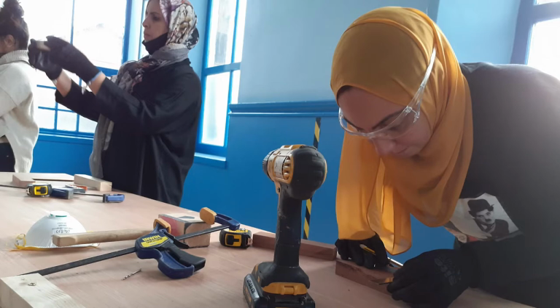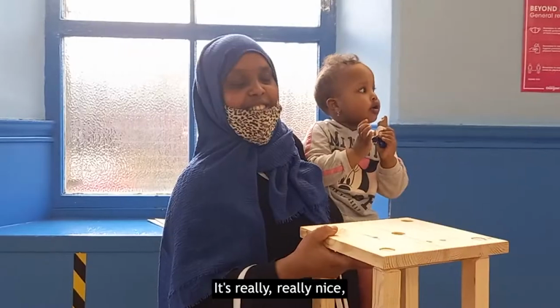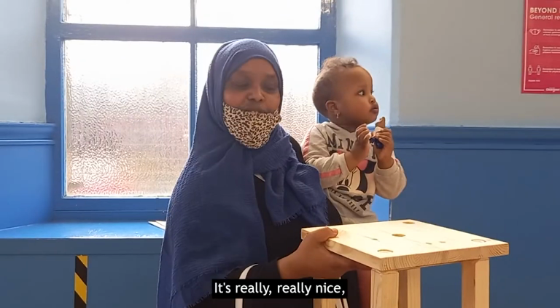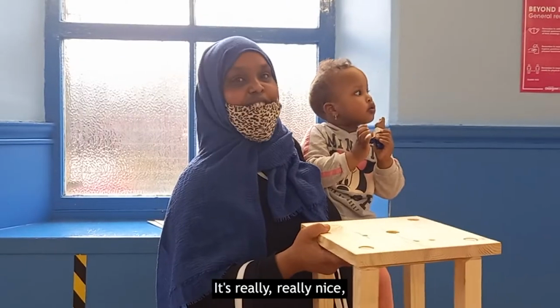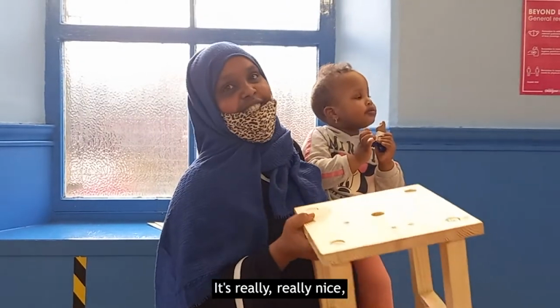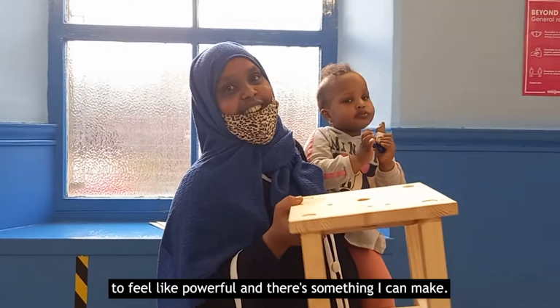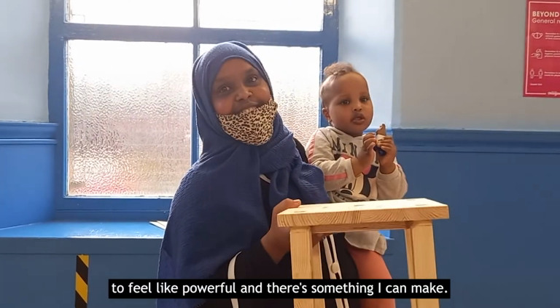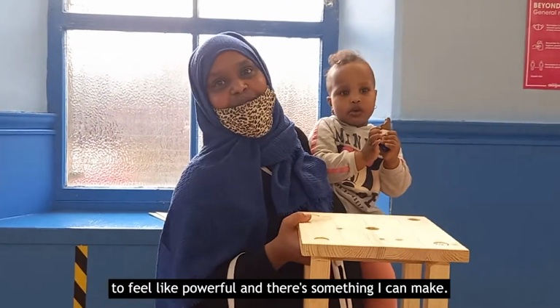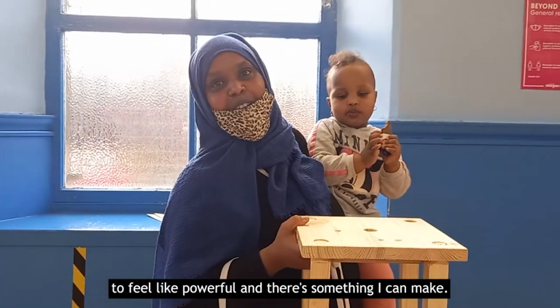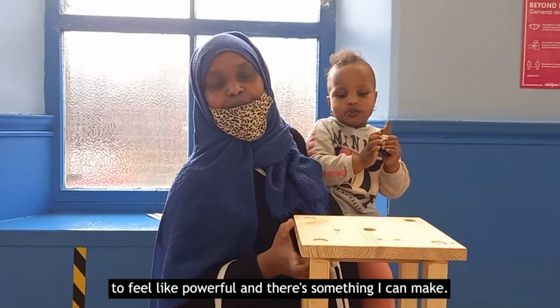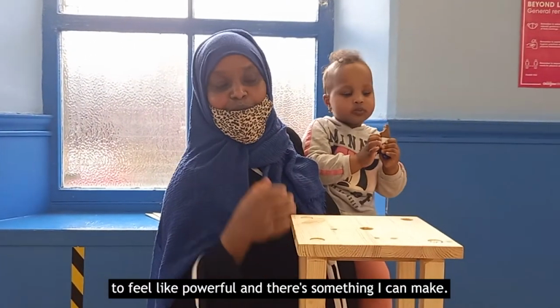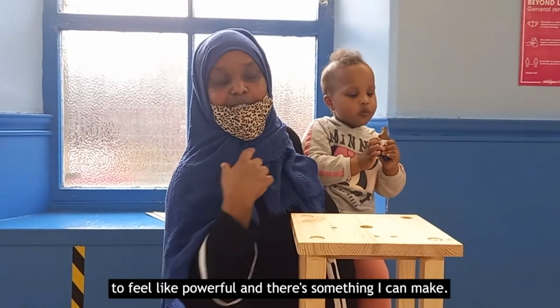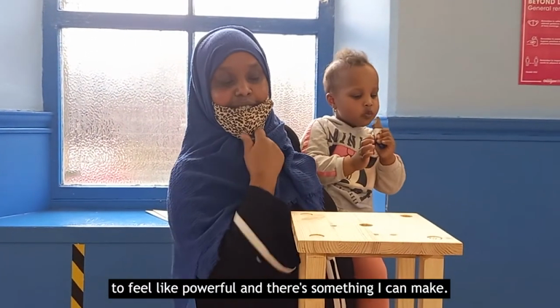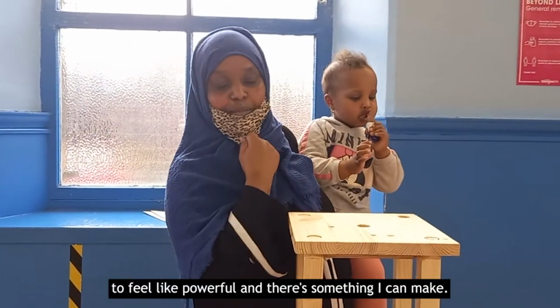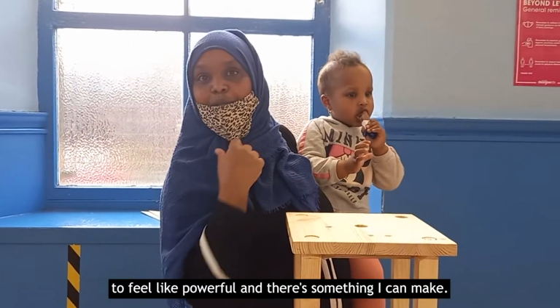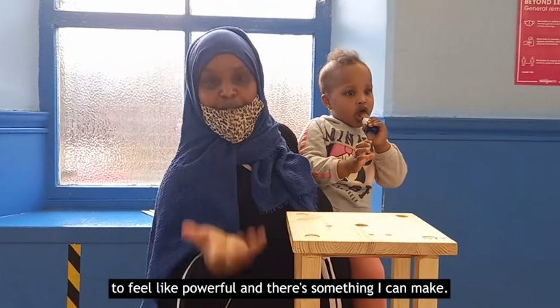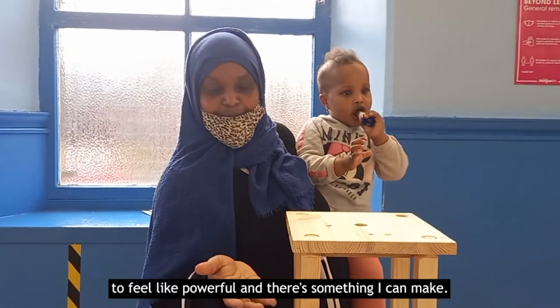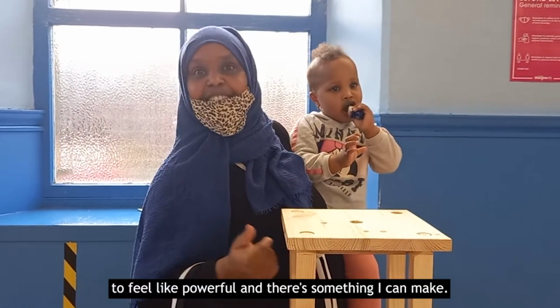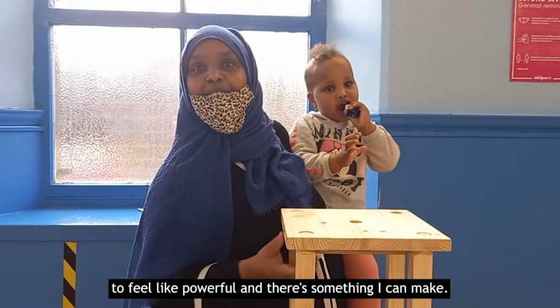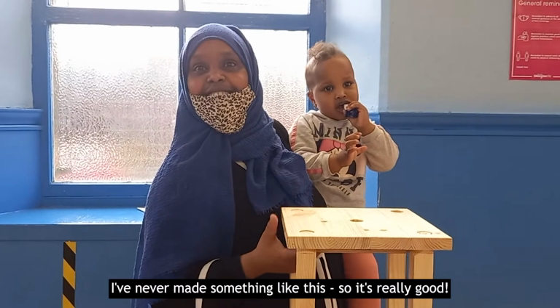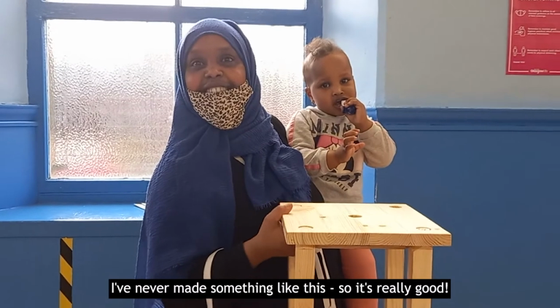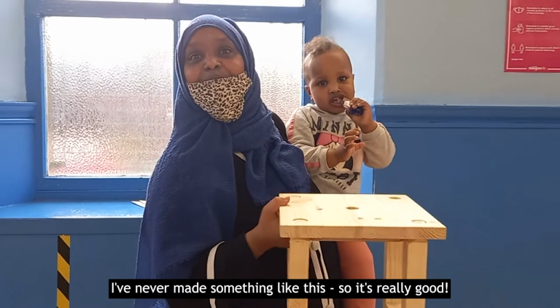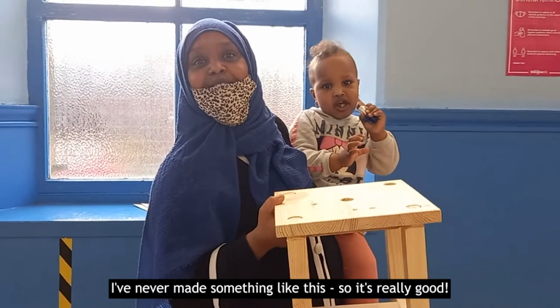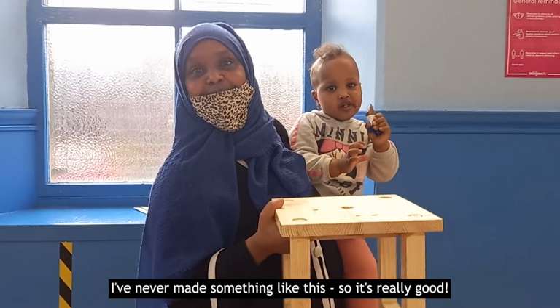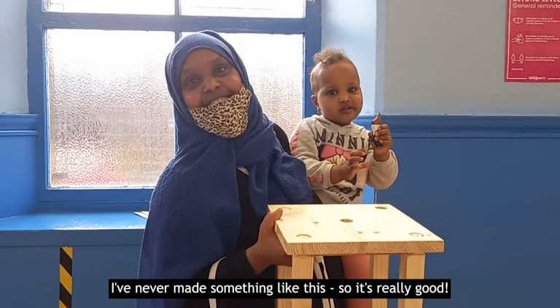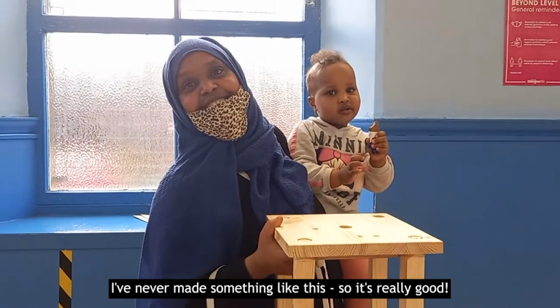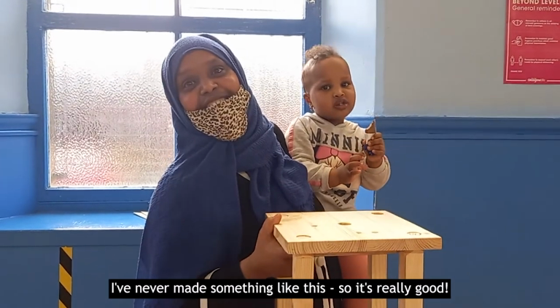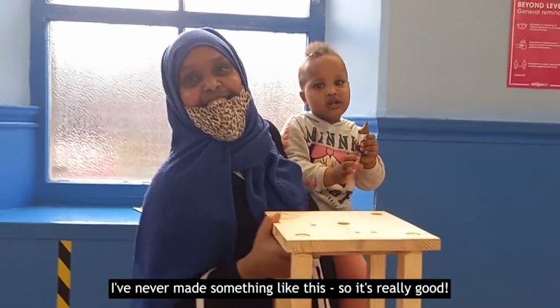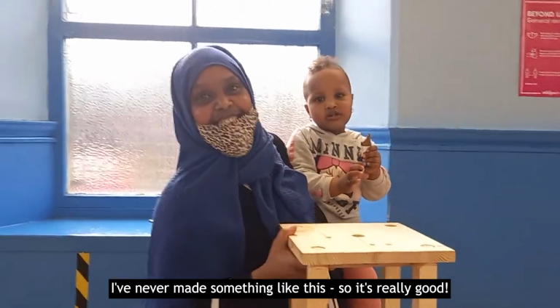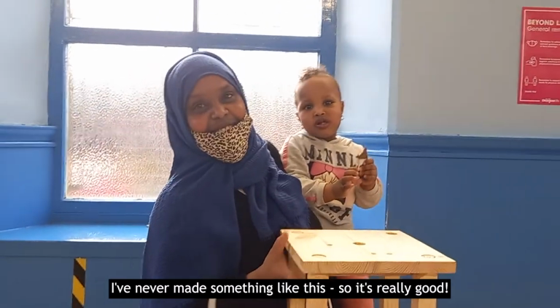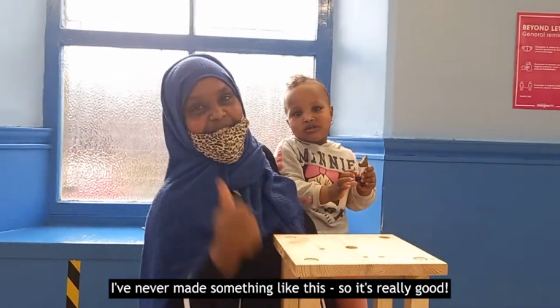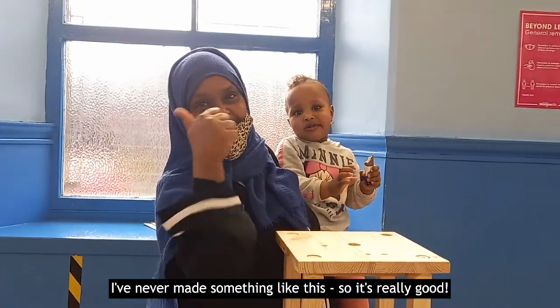It's really, really nice, you know, to feel powerful — something I can make. I never made something like this before. So it's really good.